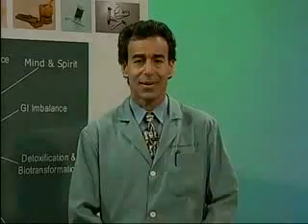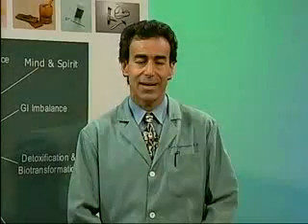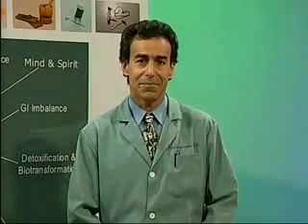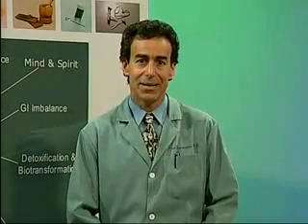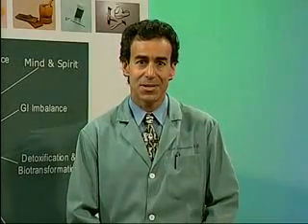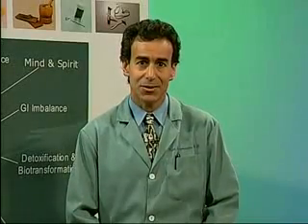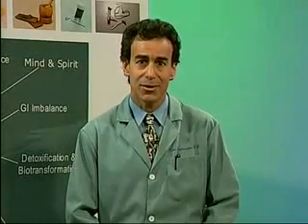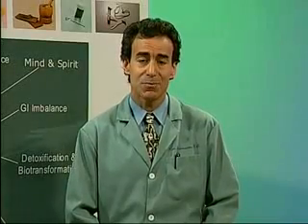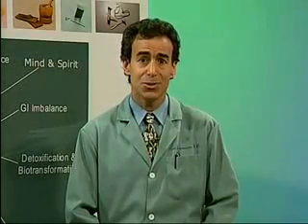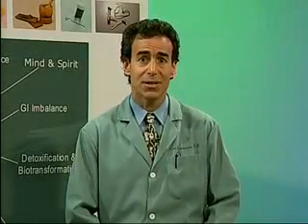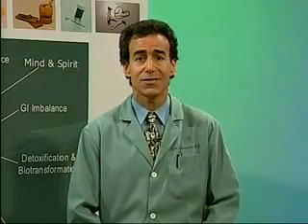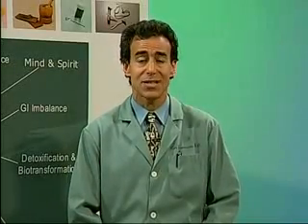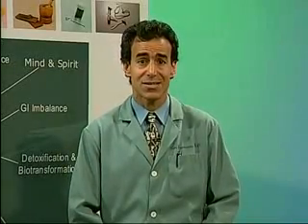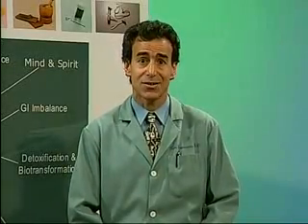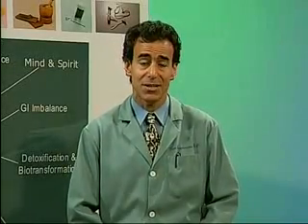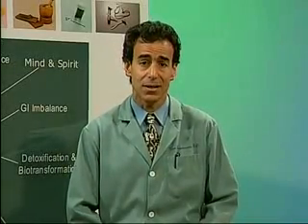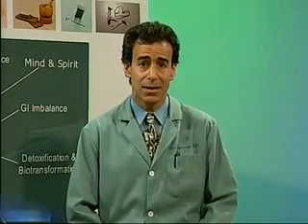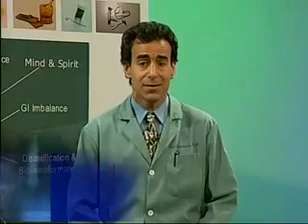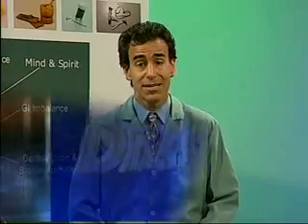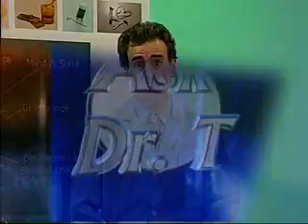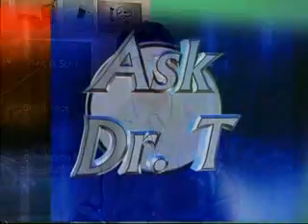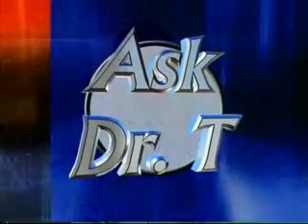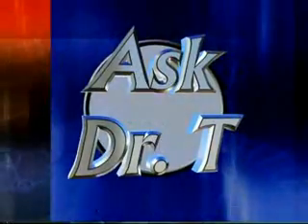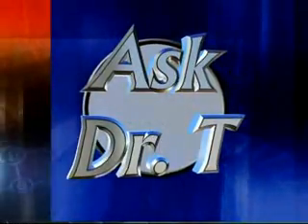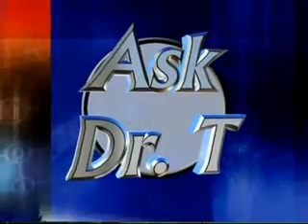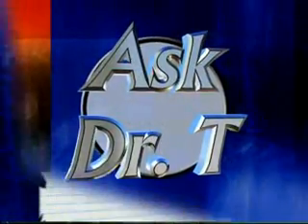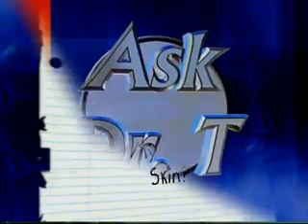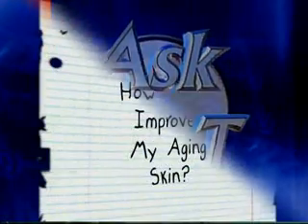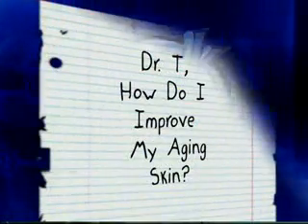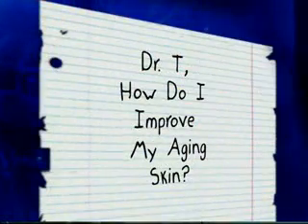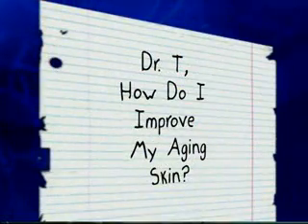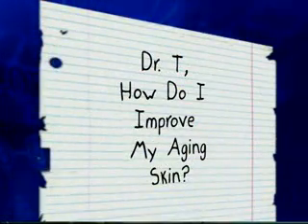Hi, my name is Dr. Kerry Tapuzian and this is Ask Dr. T. Today's question is: how do I help my aging skin?